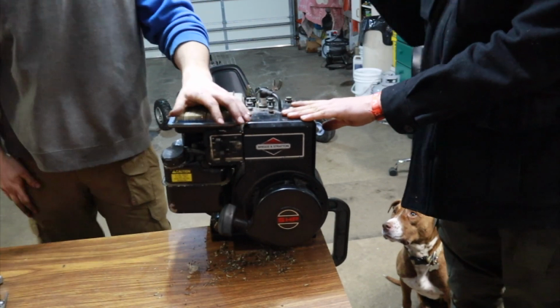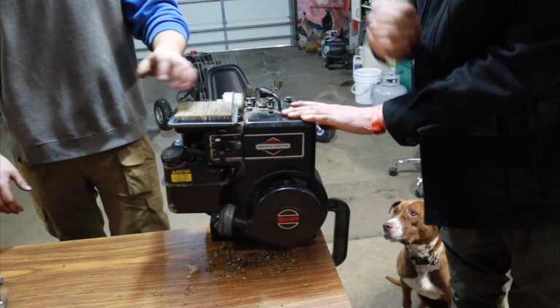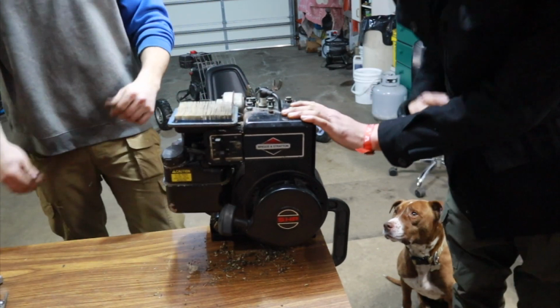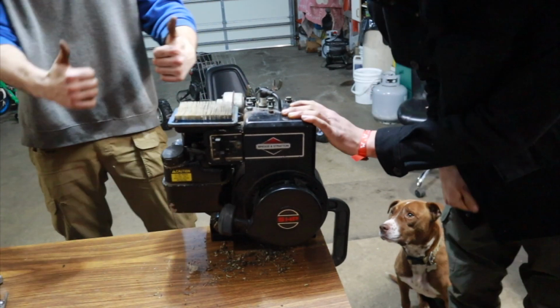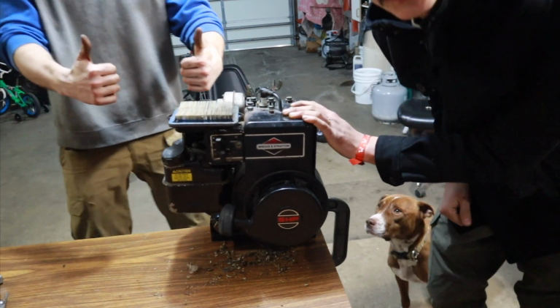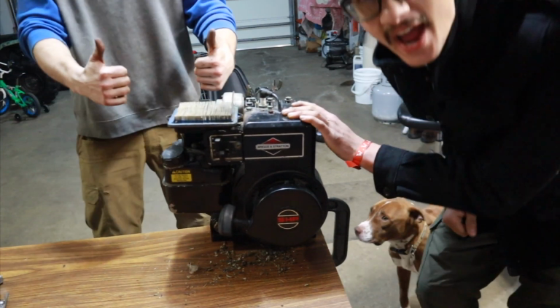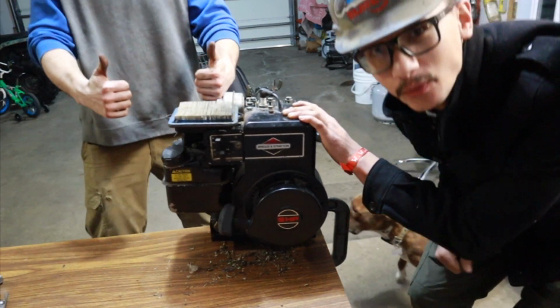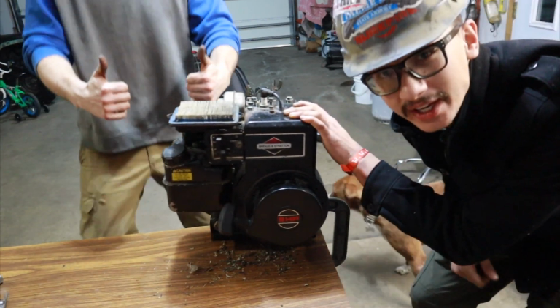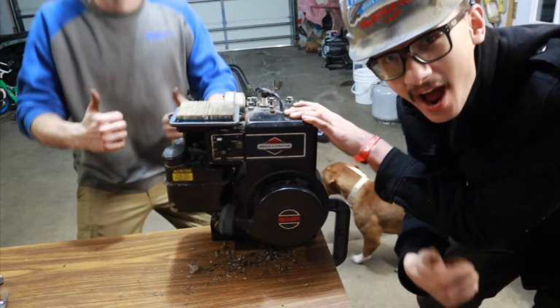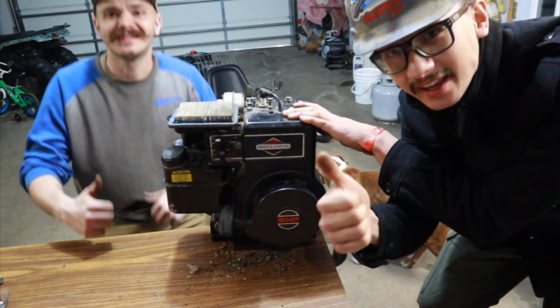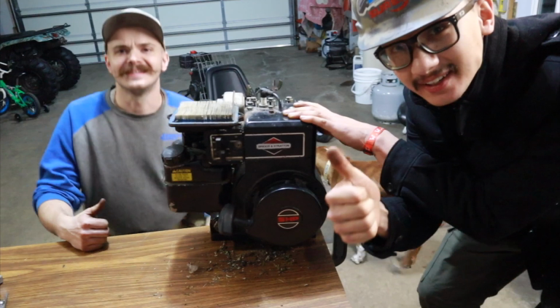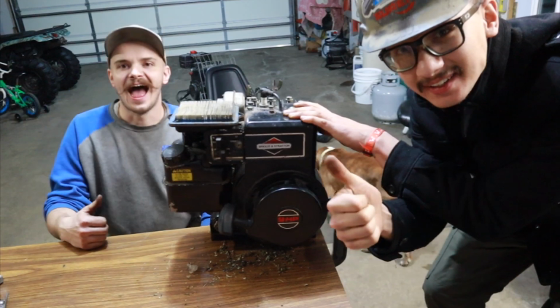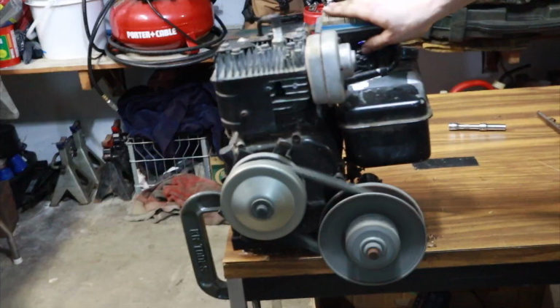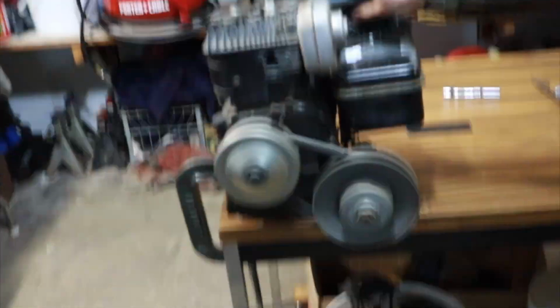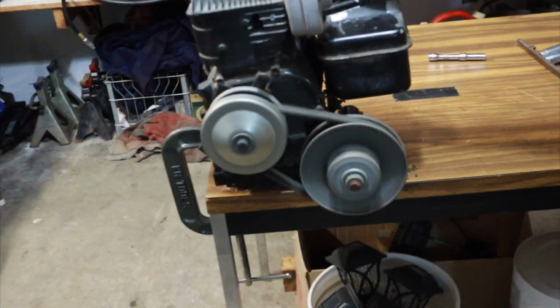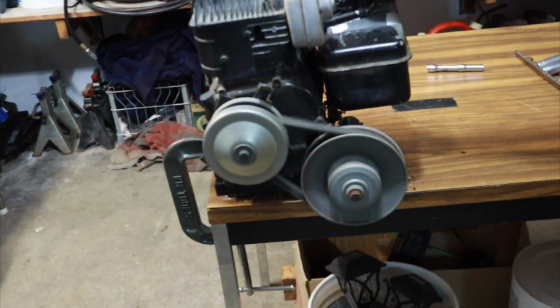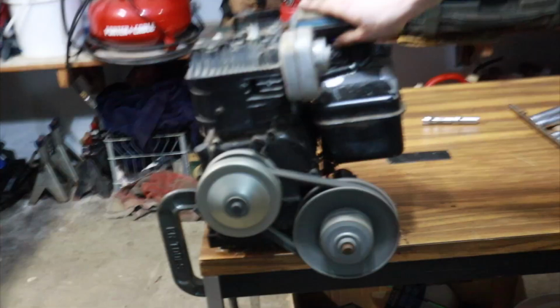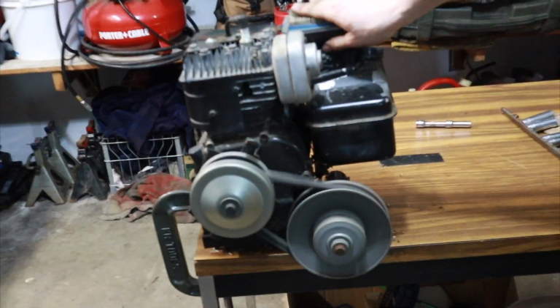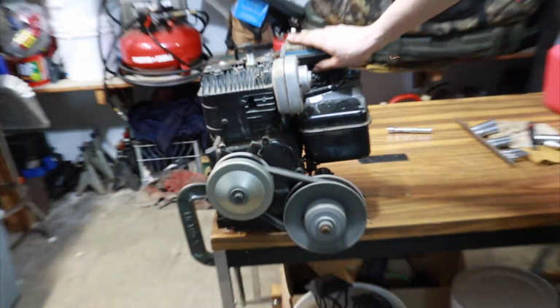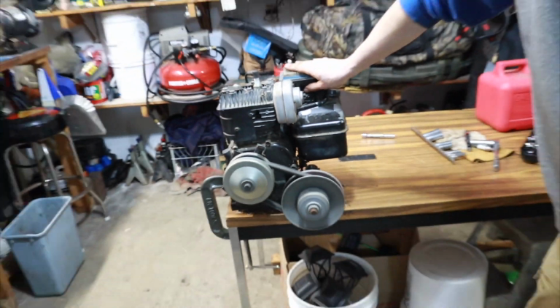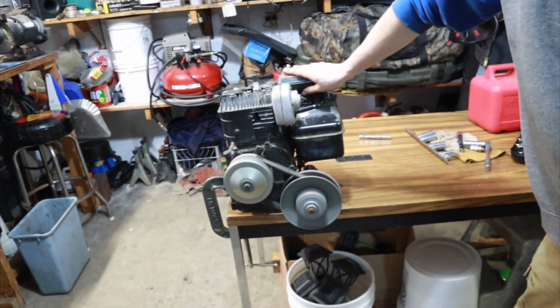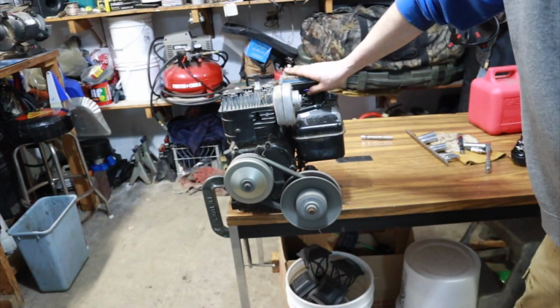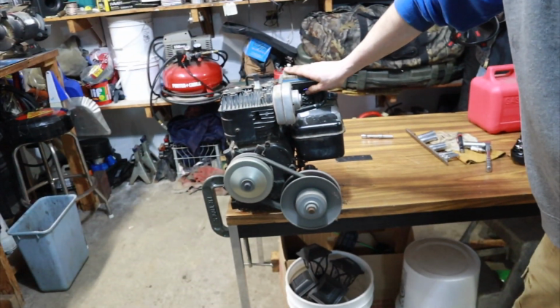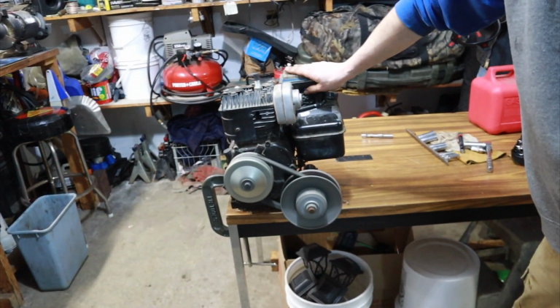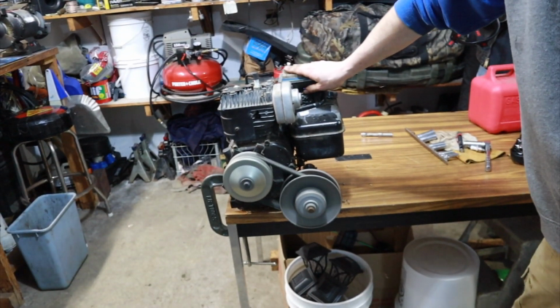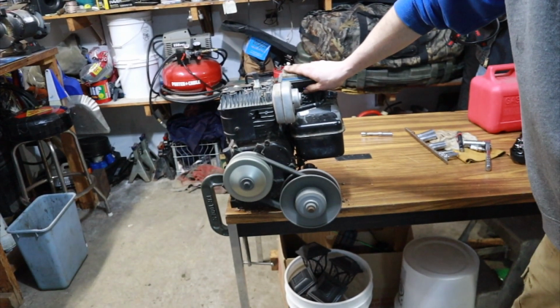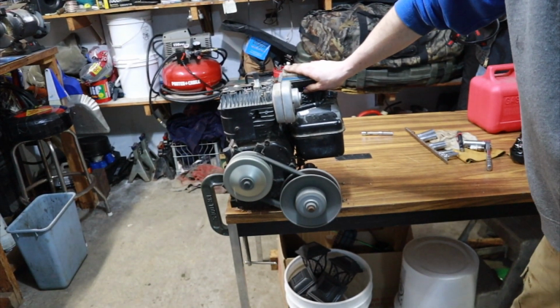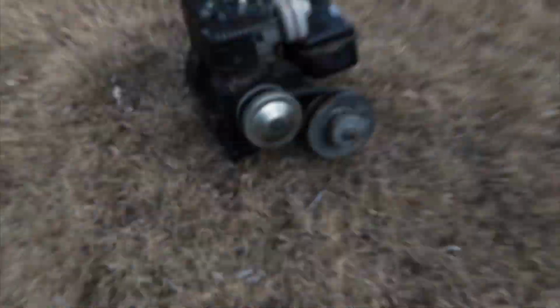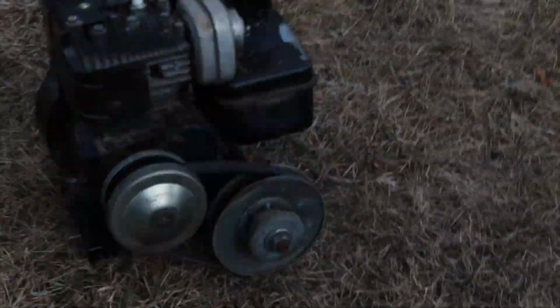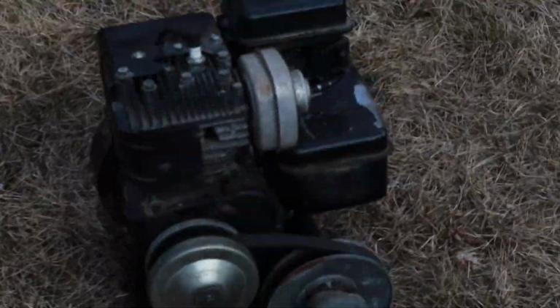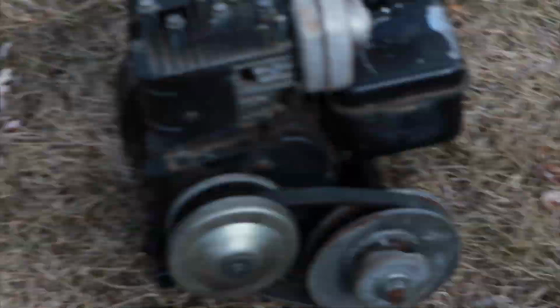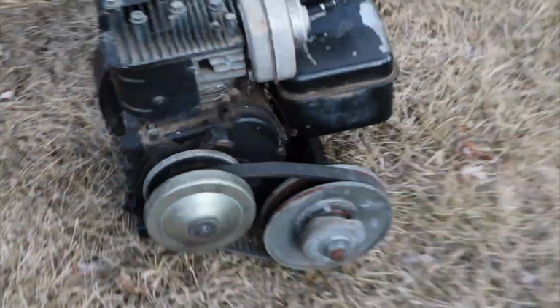Just like that! We got it! Motor! Motor!